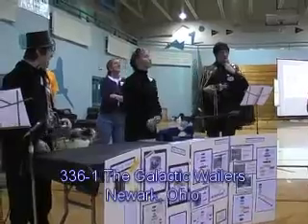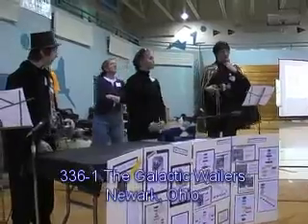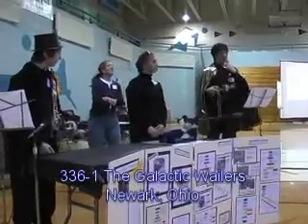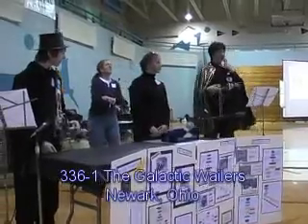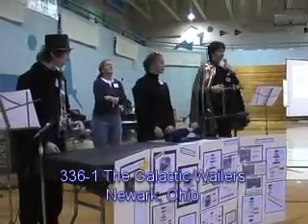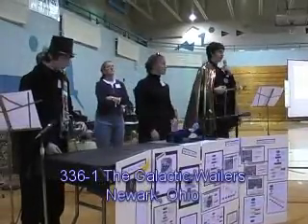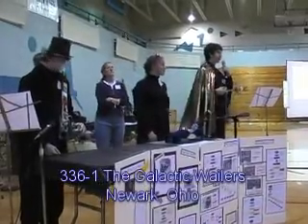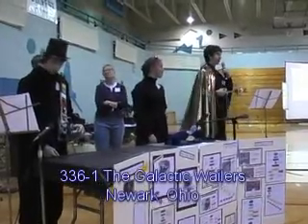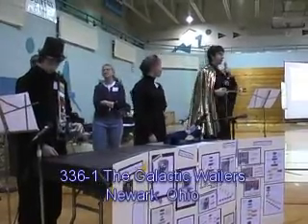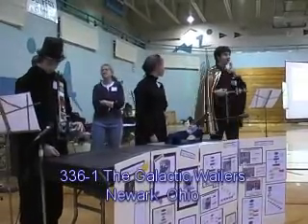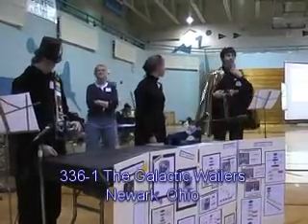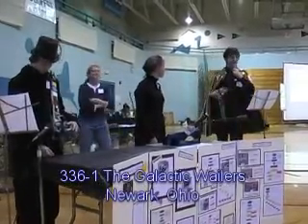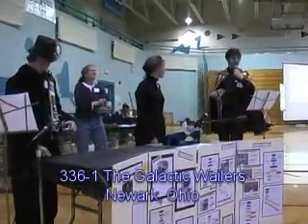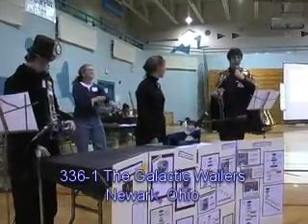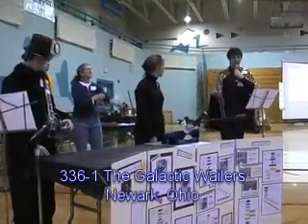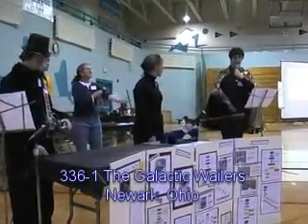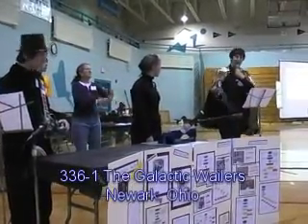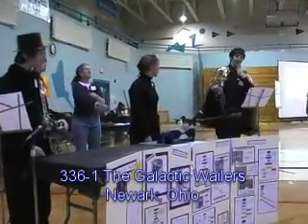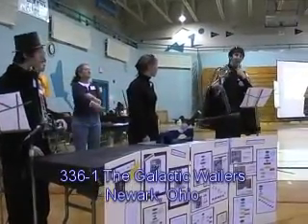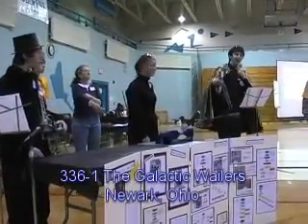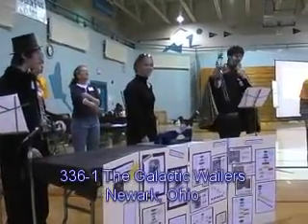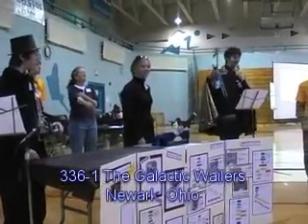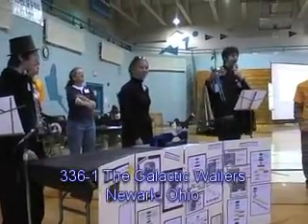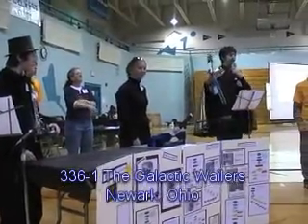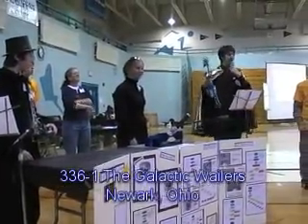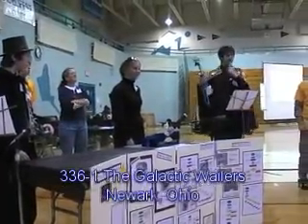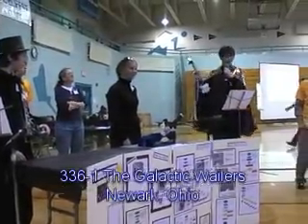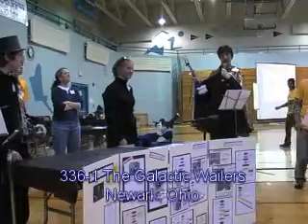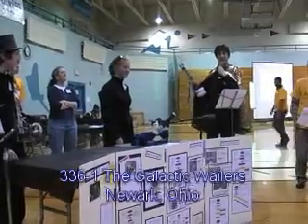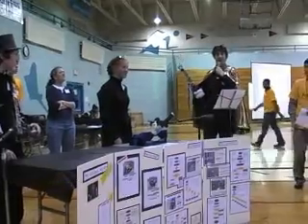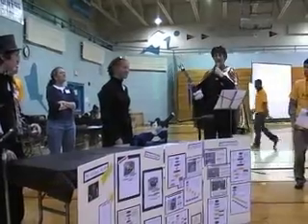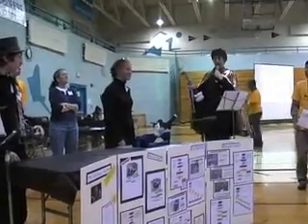Greetings, I am Peter, and I am the TechnoLimist for the Galactic Waders.